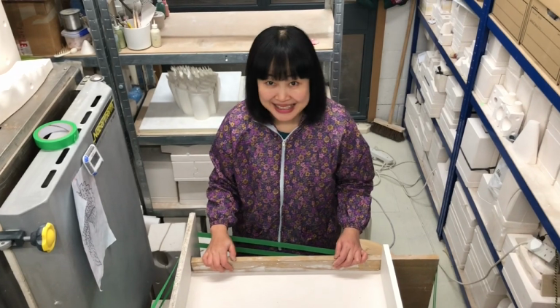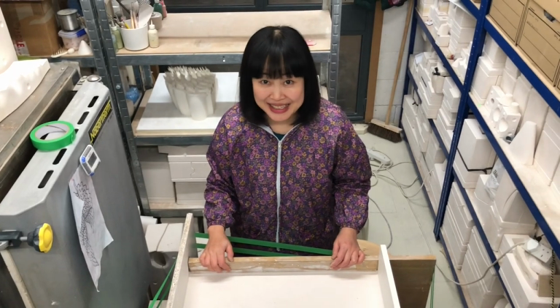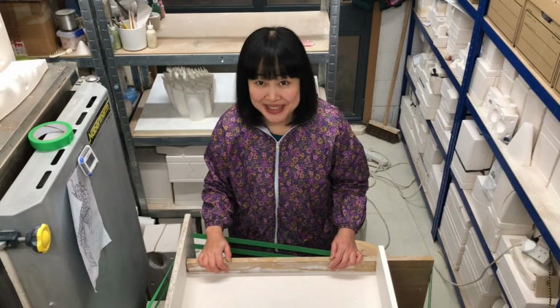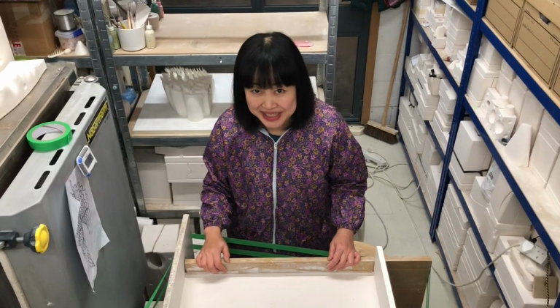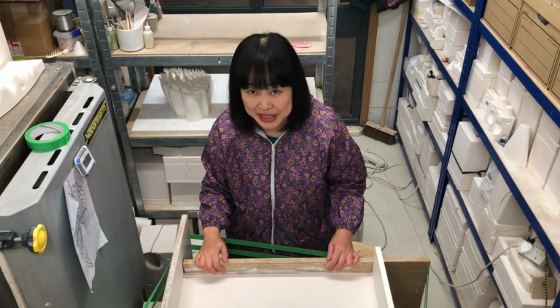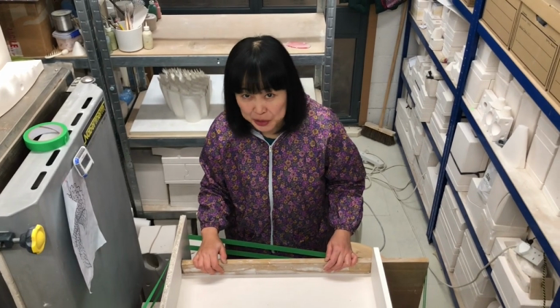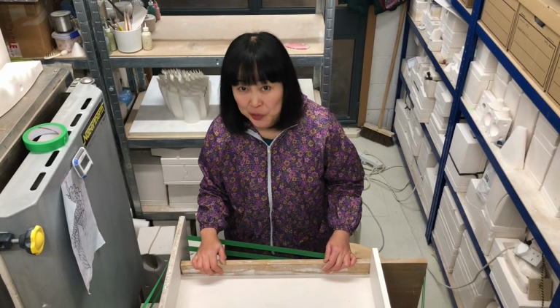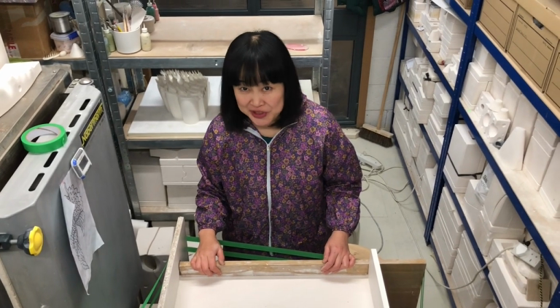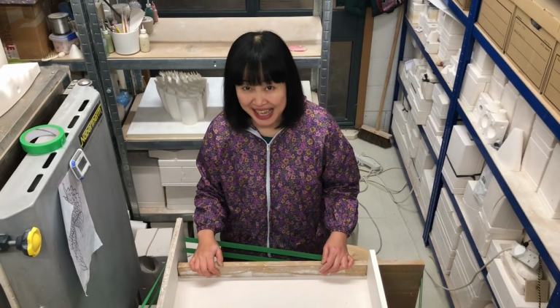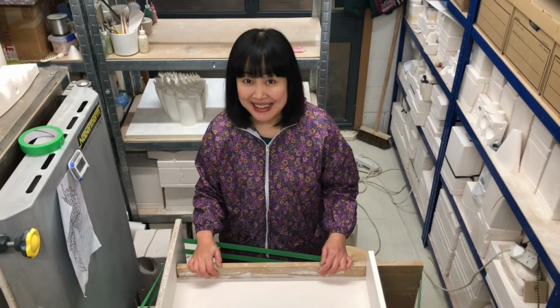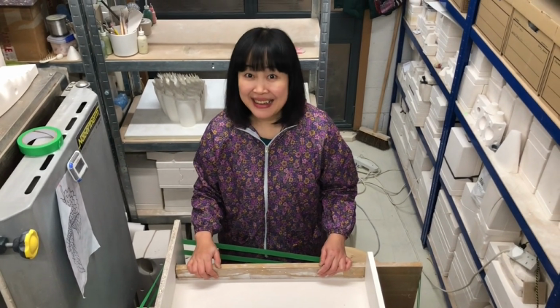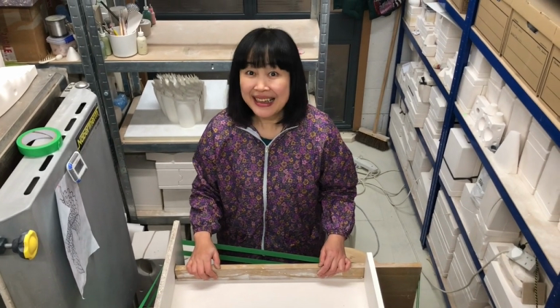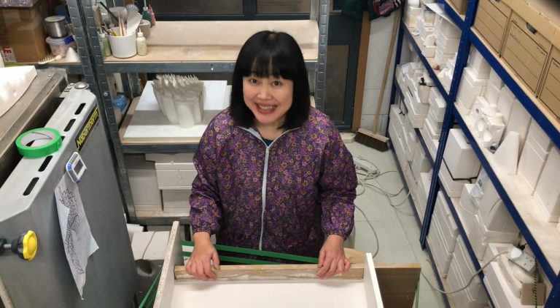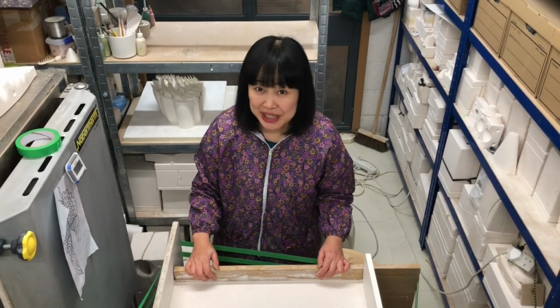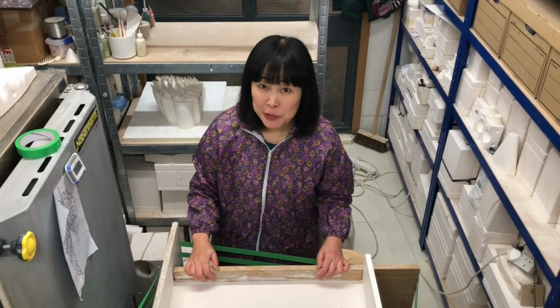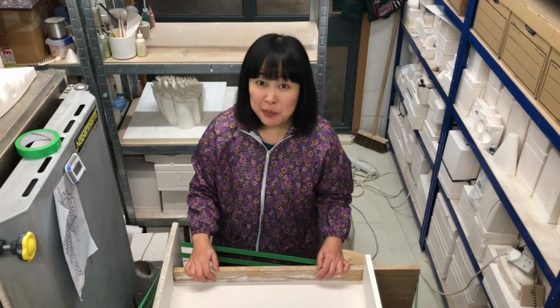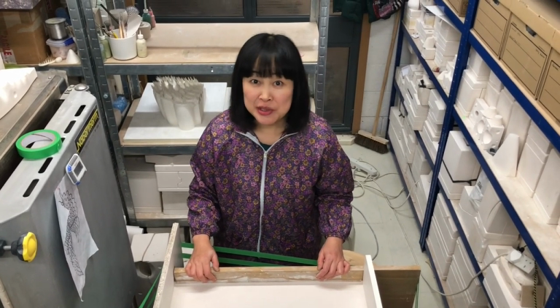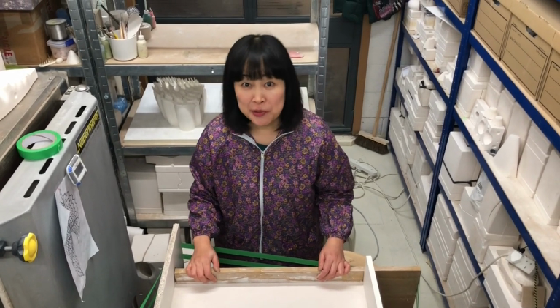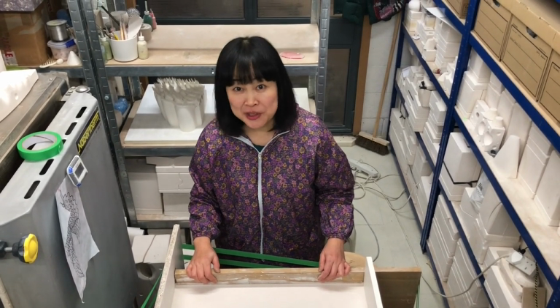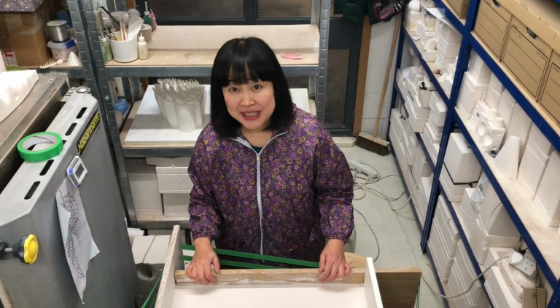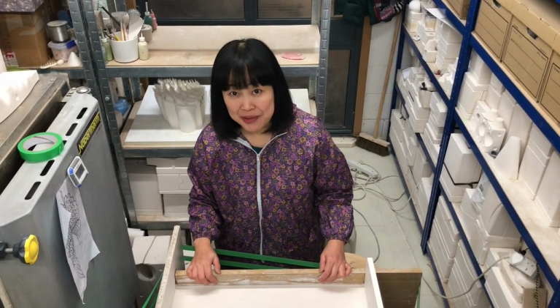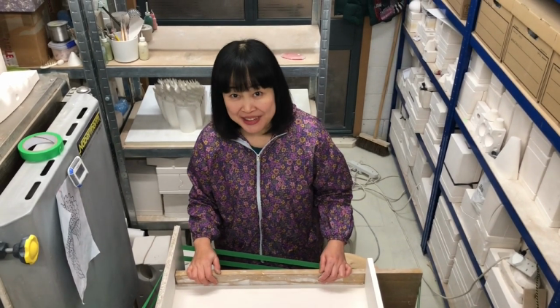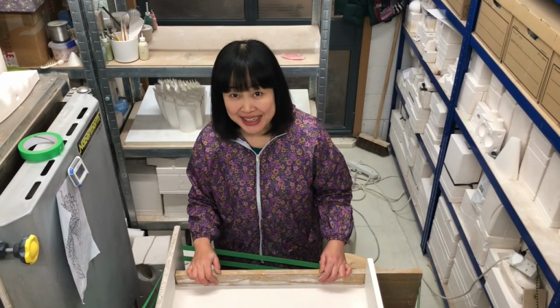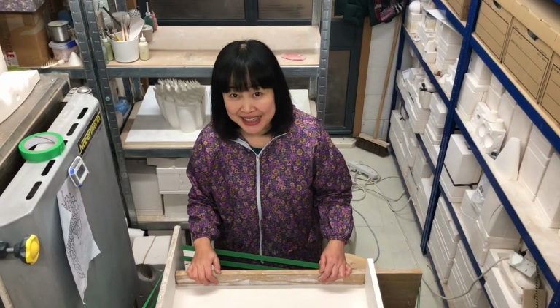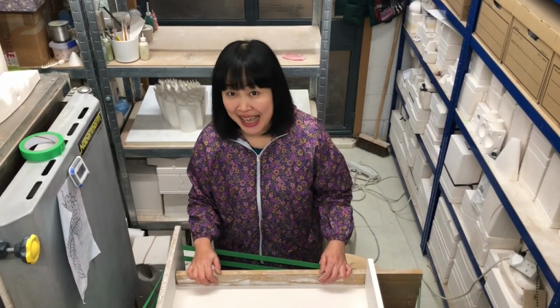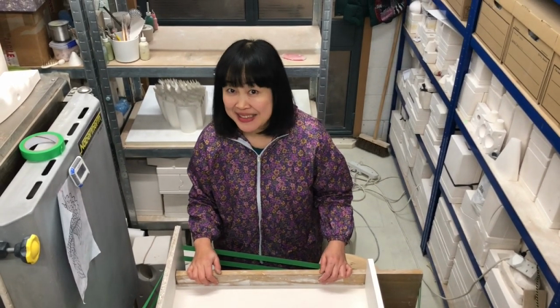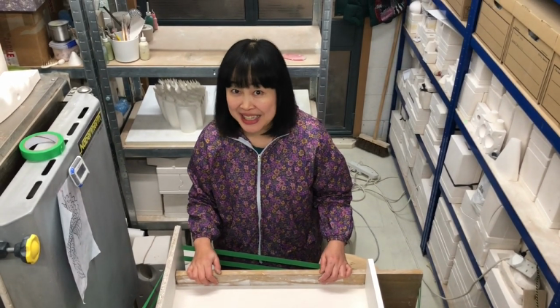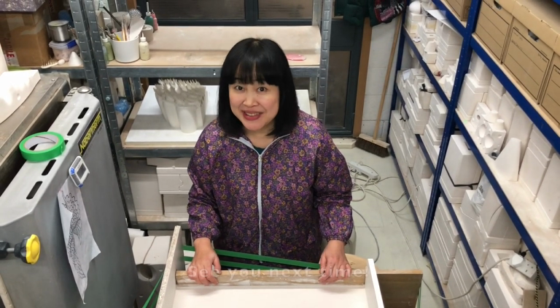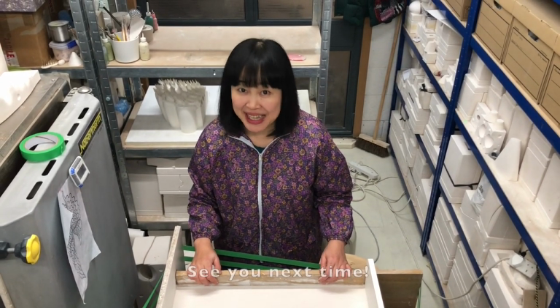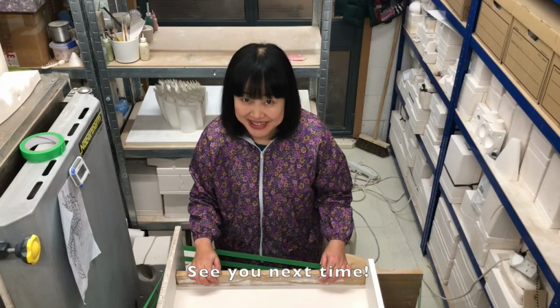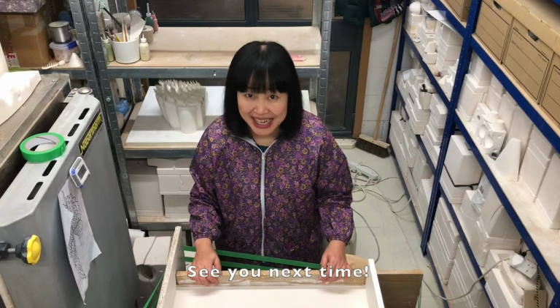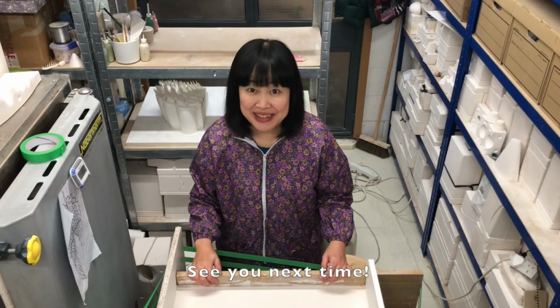I think this is it for today. Thank you very much for watching everybody, and see you next time.